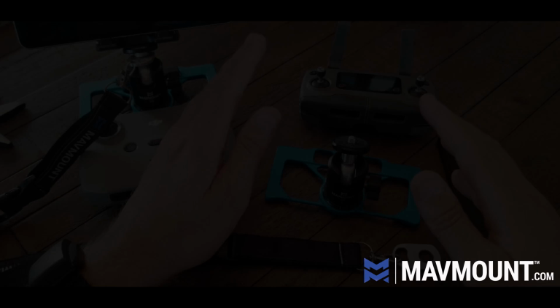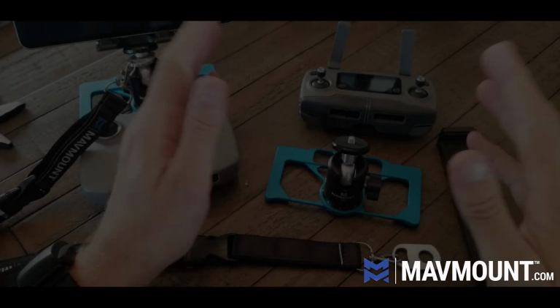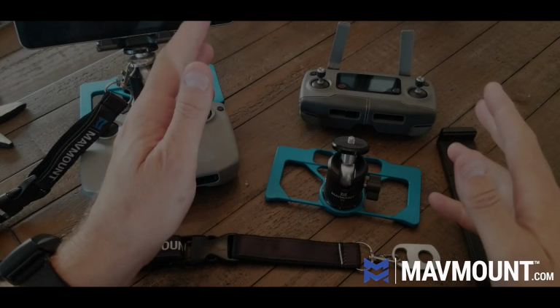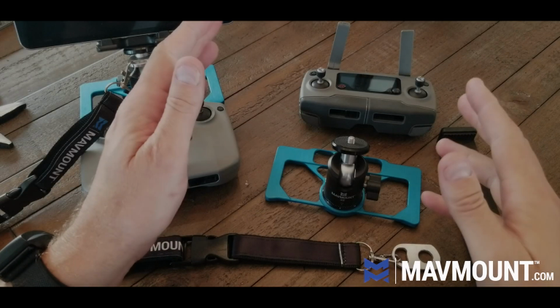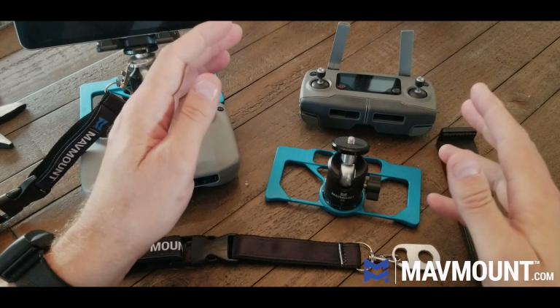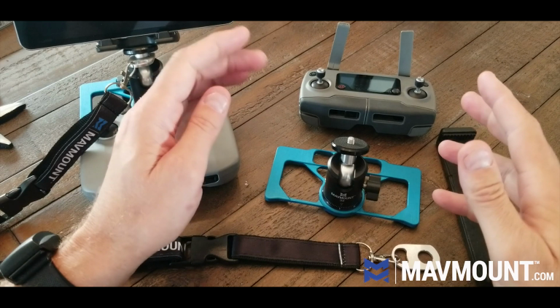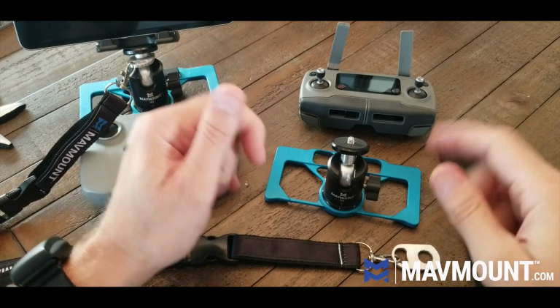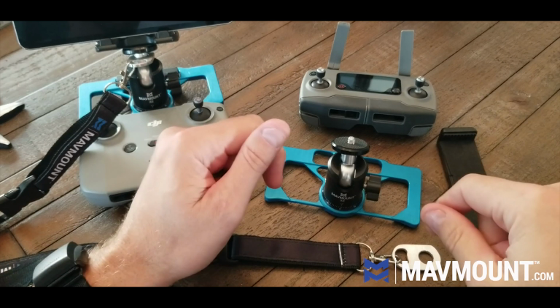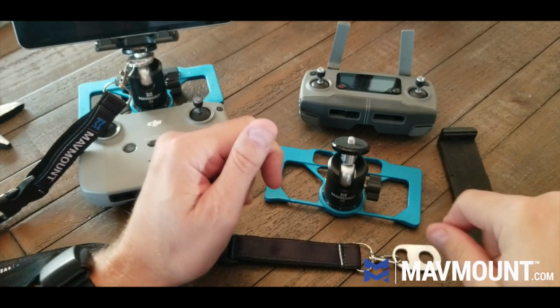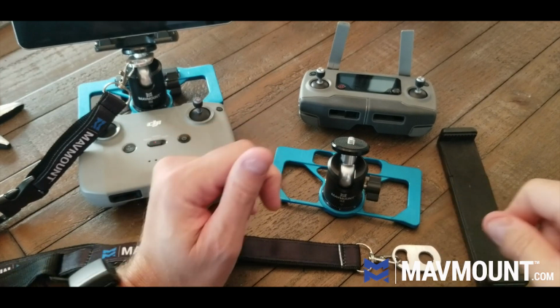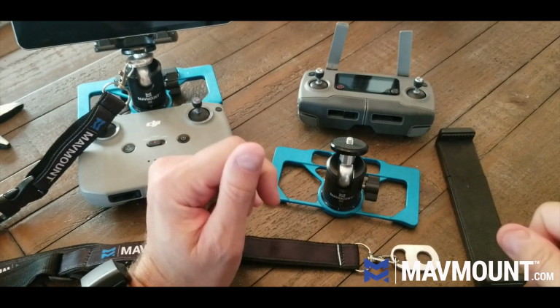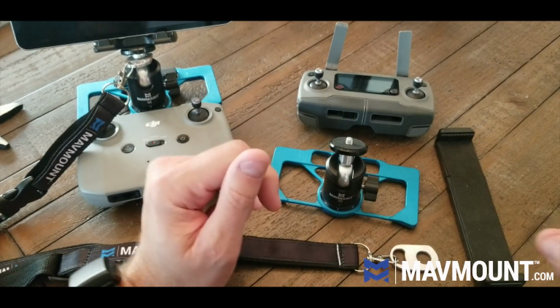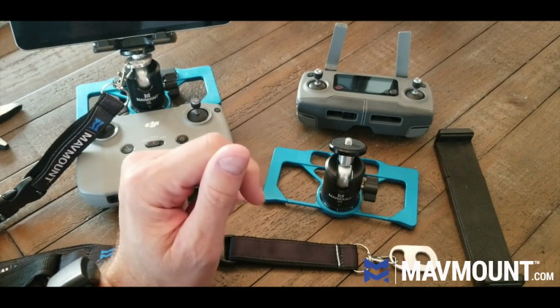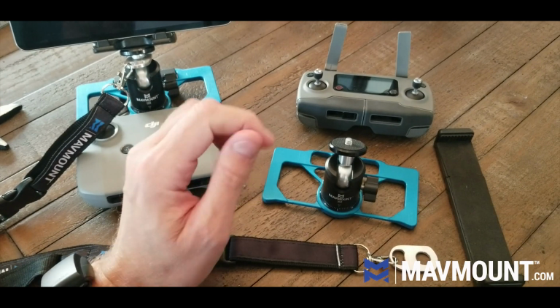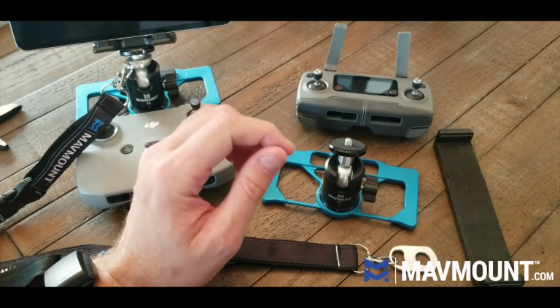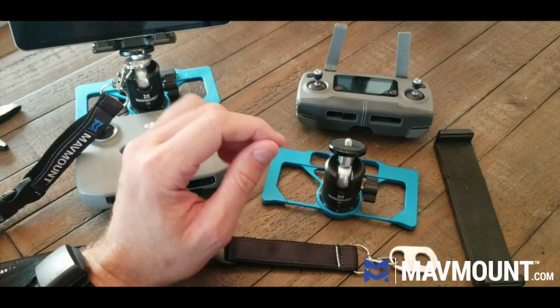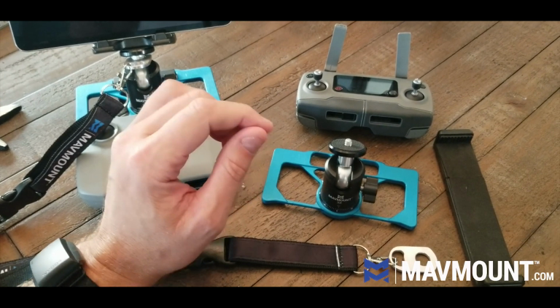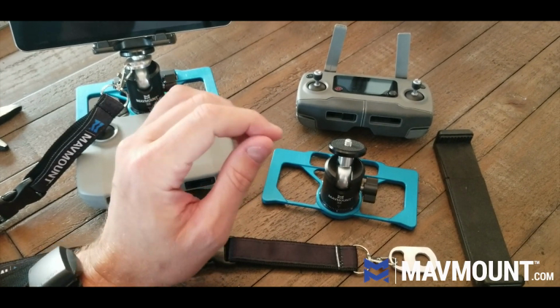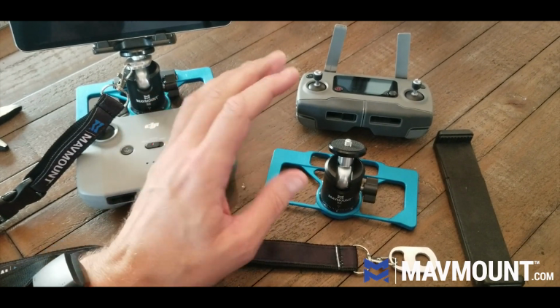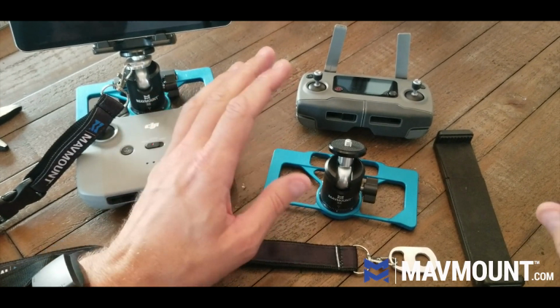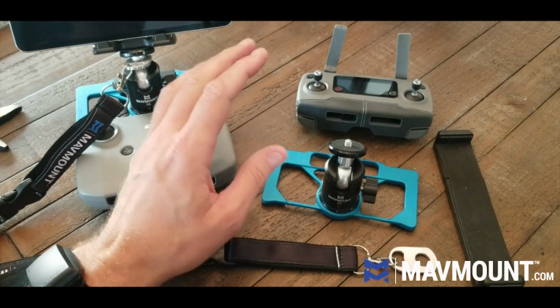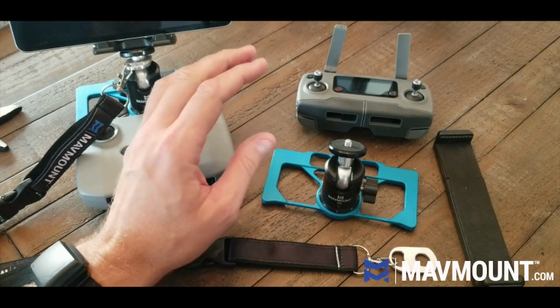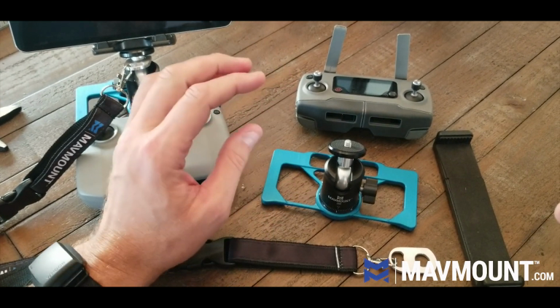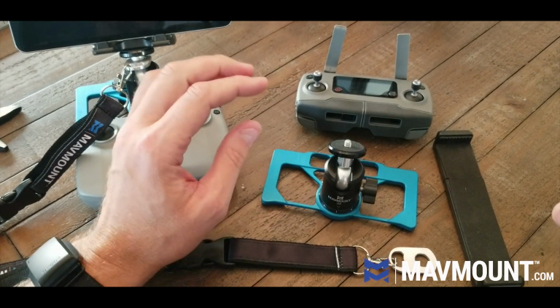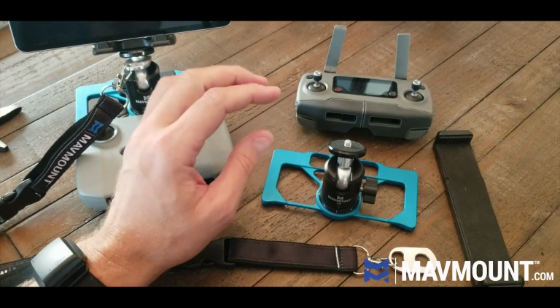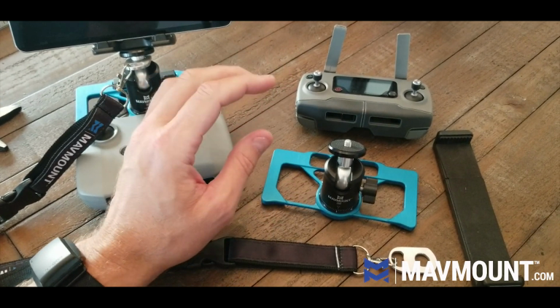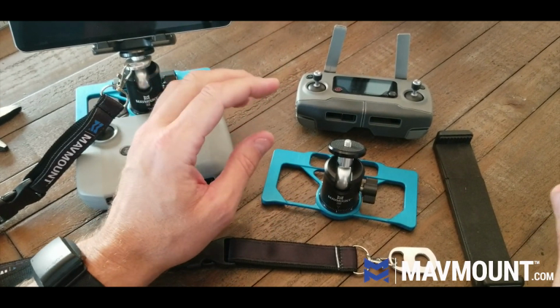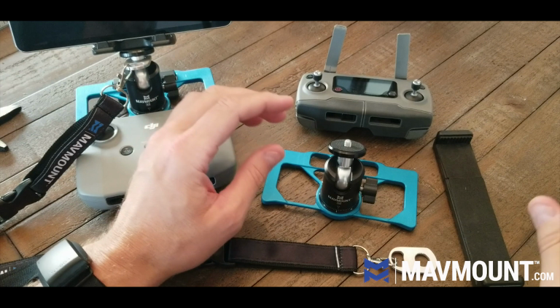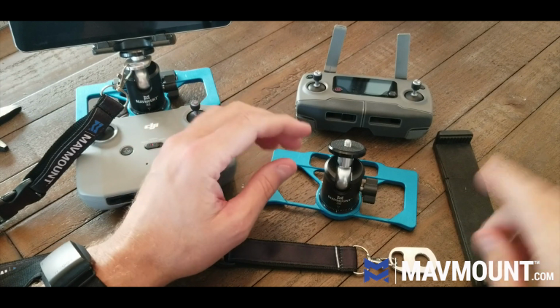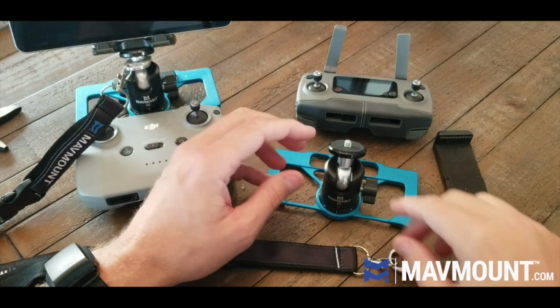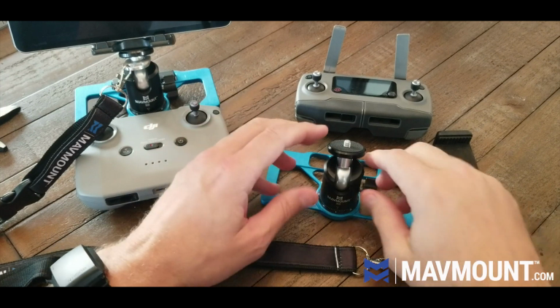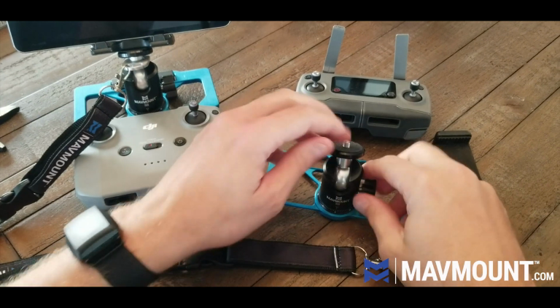Hey everybody, Bill from matmount.com. I wanted to show you in this video how to put together the mat mount when it arrives.